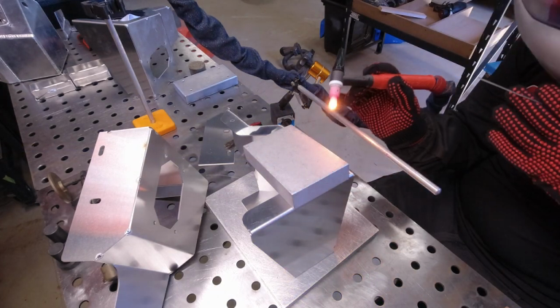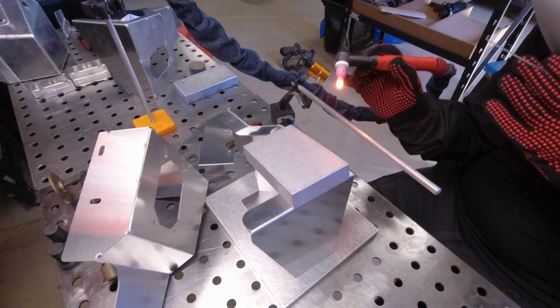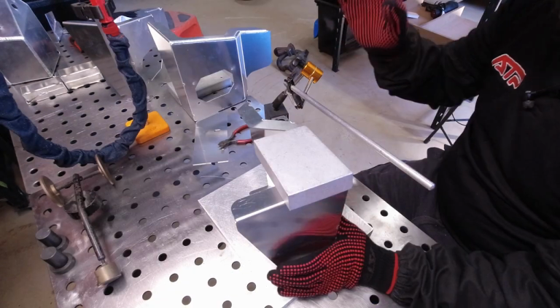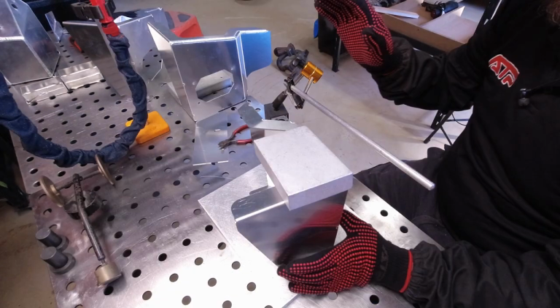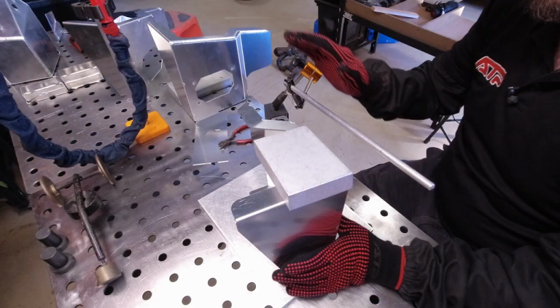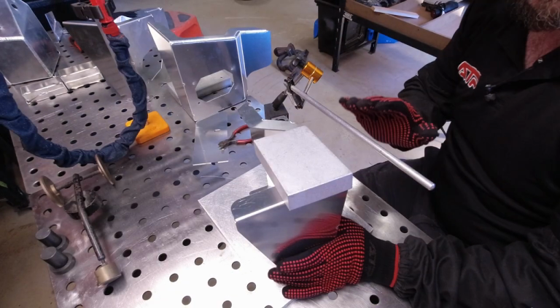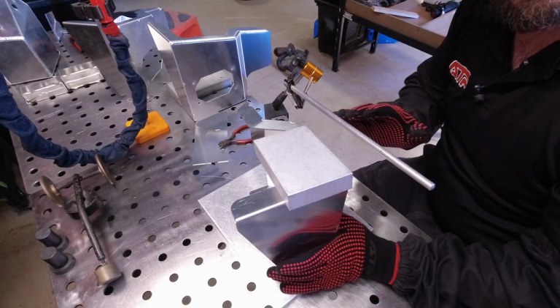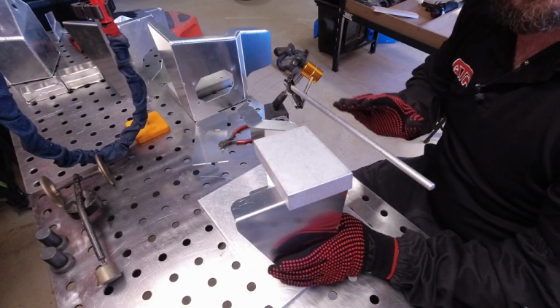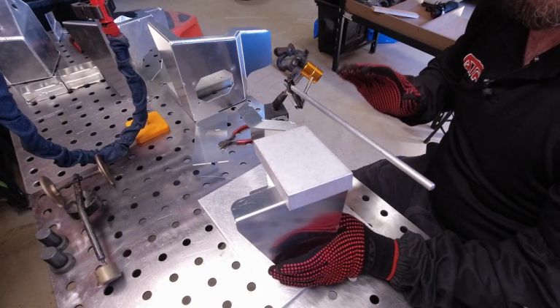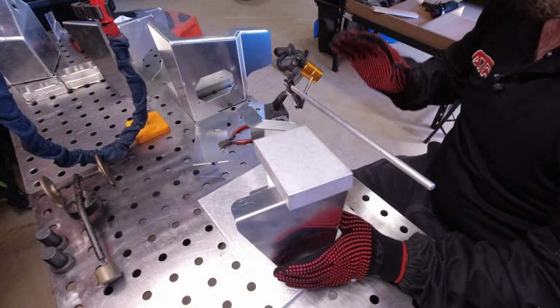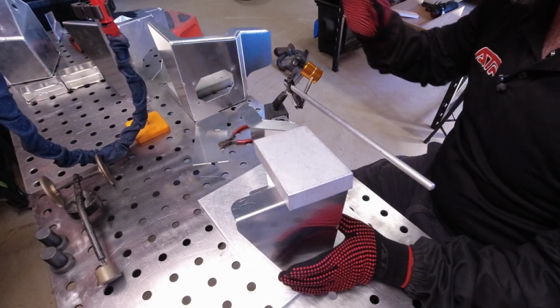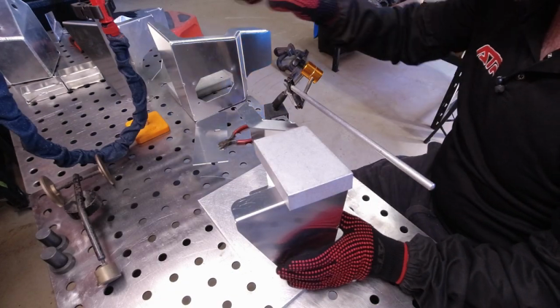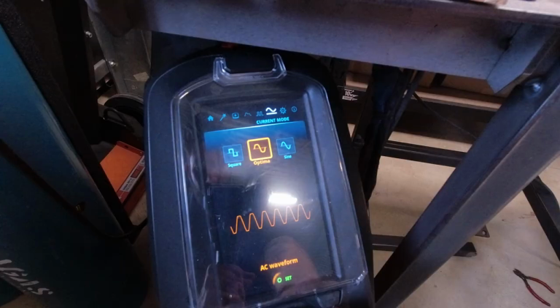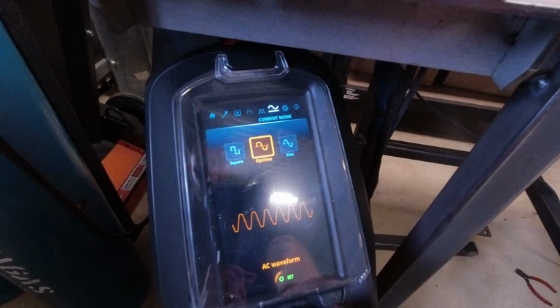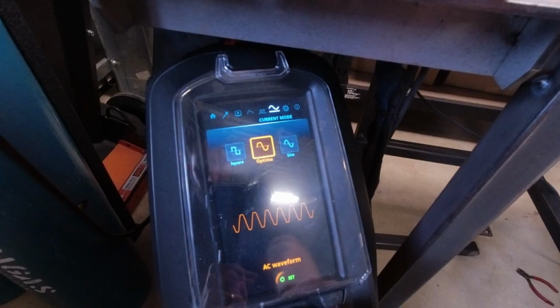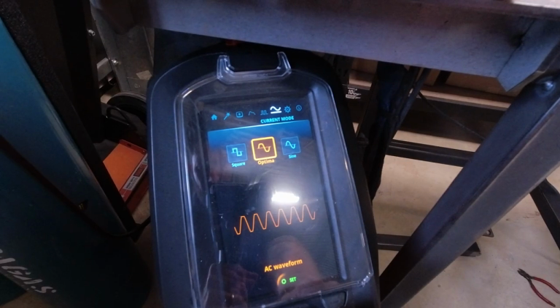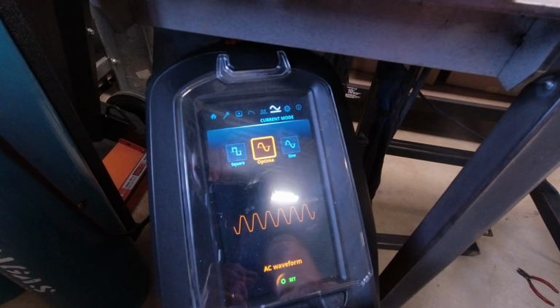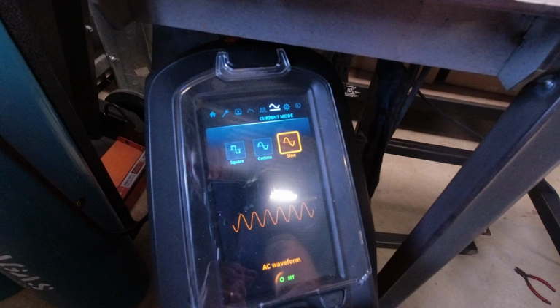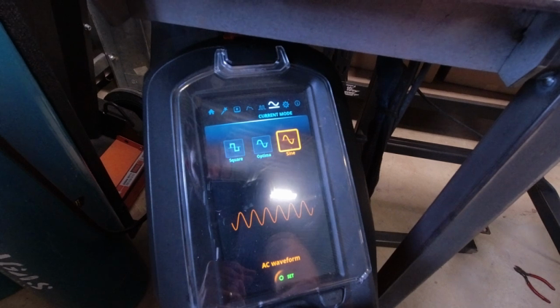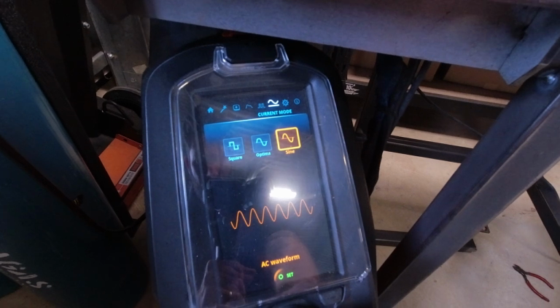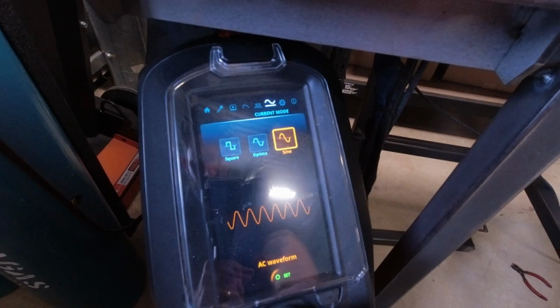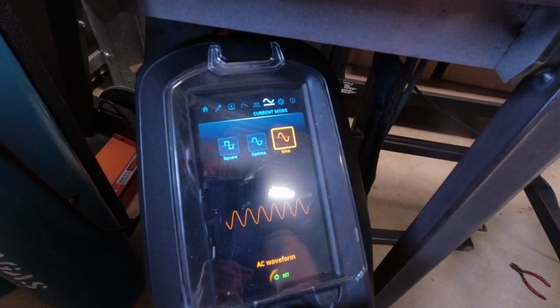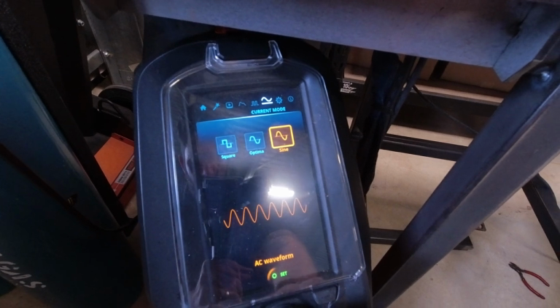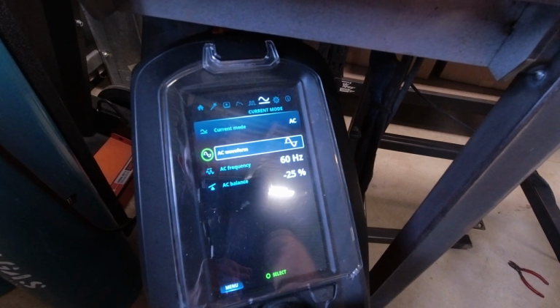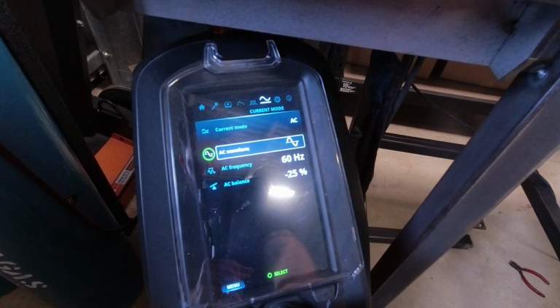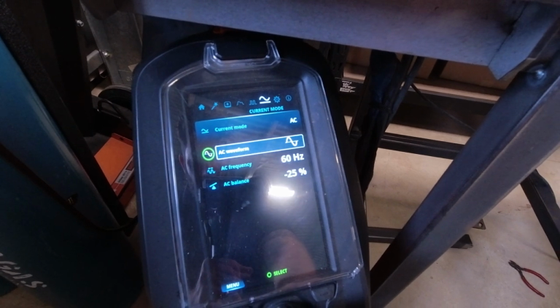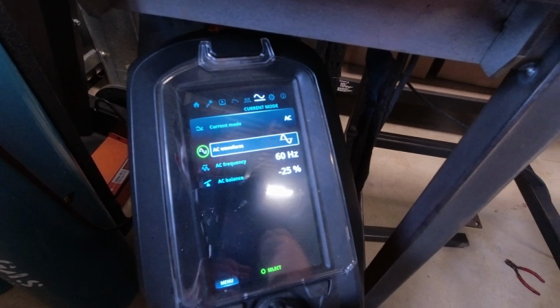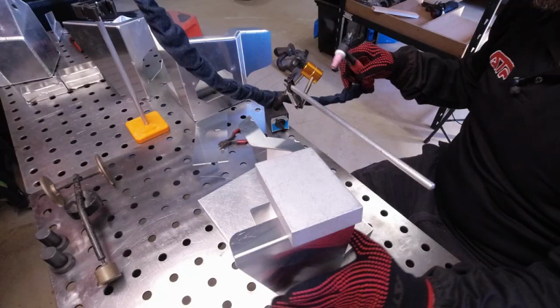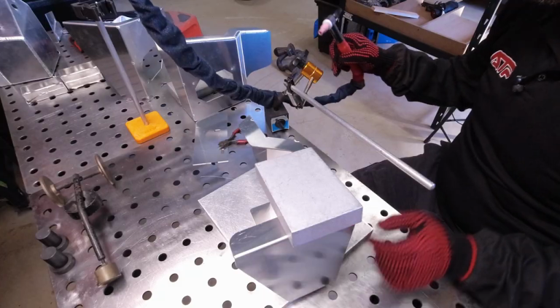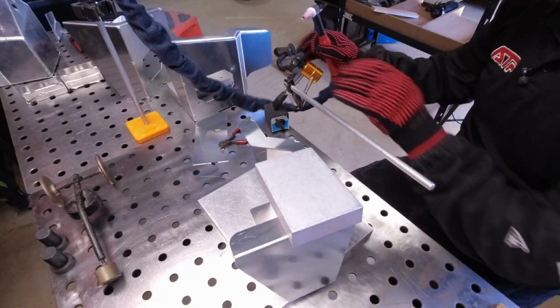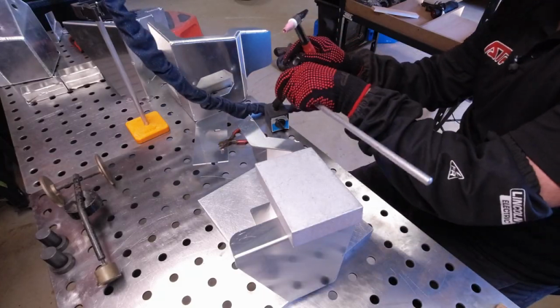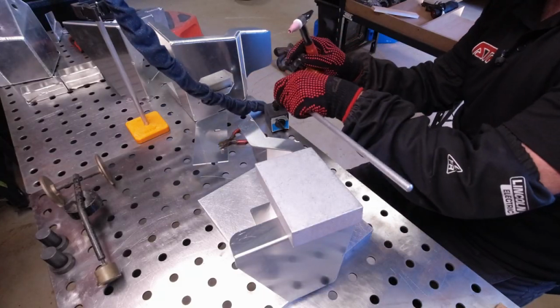I'm going to do exactly the same weld with the only change being sine wave.